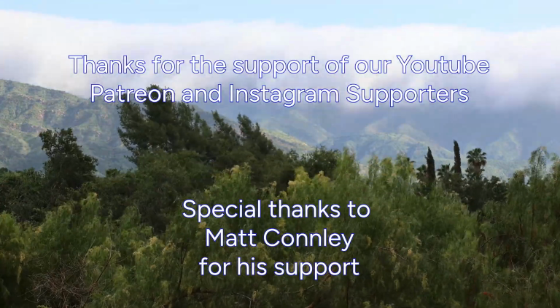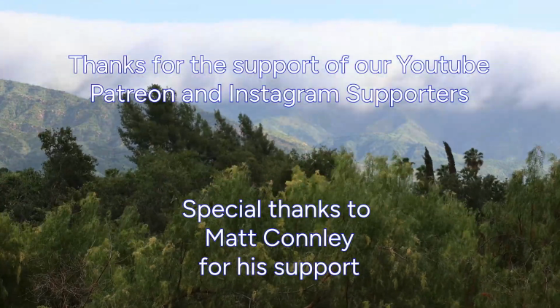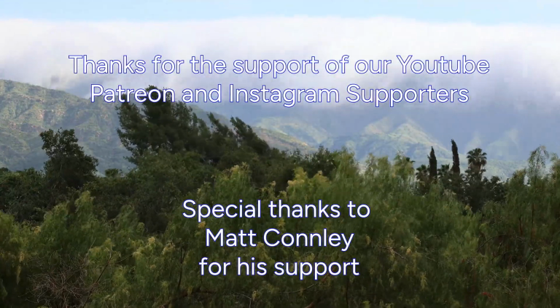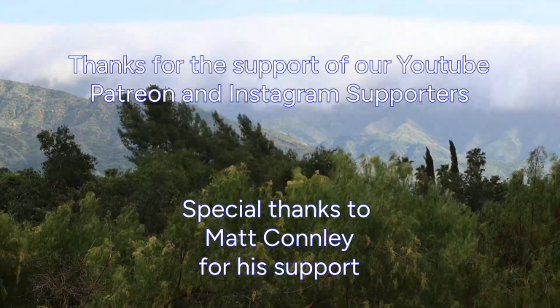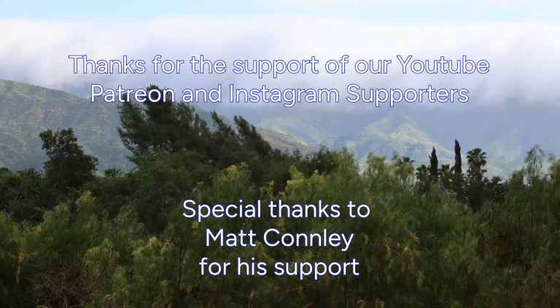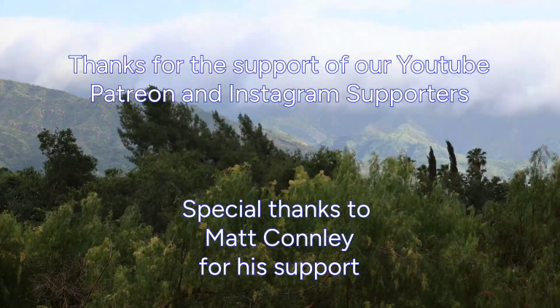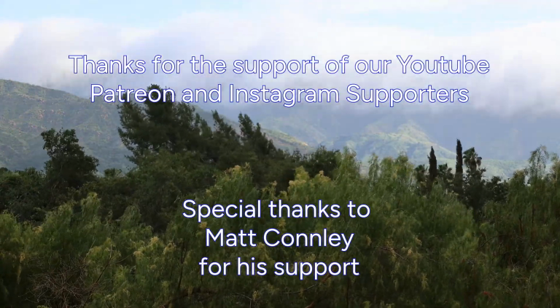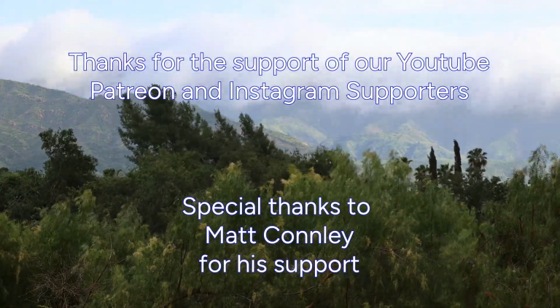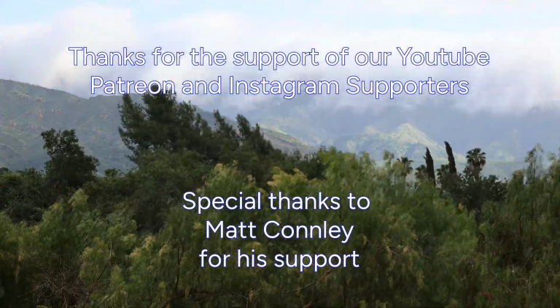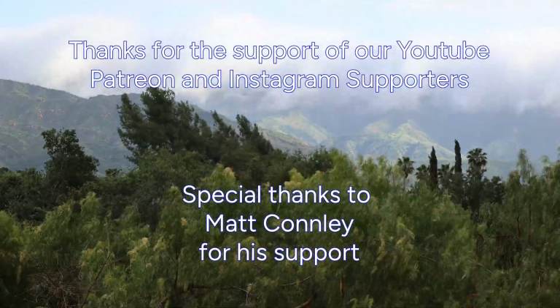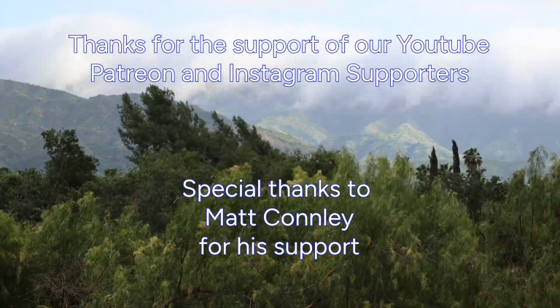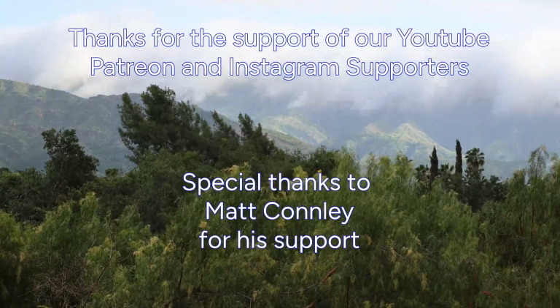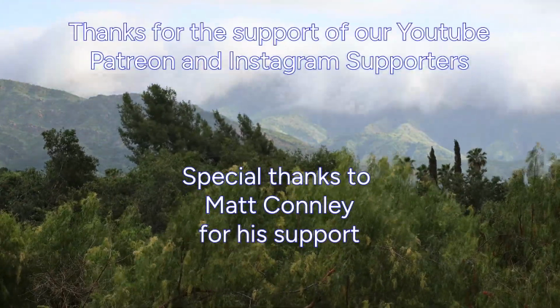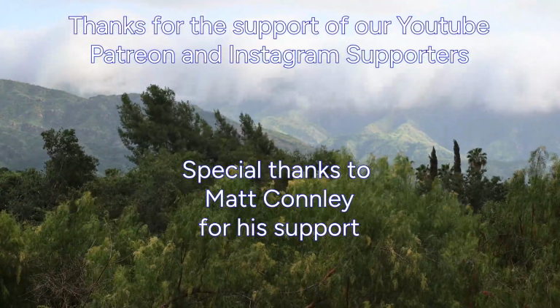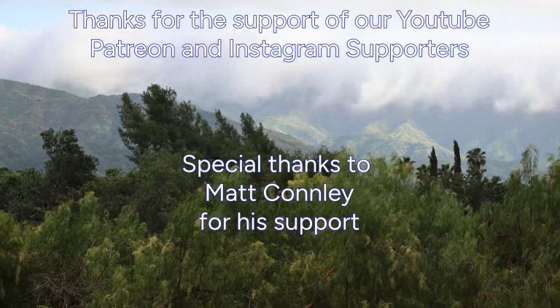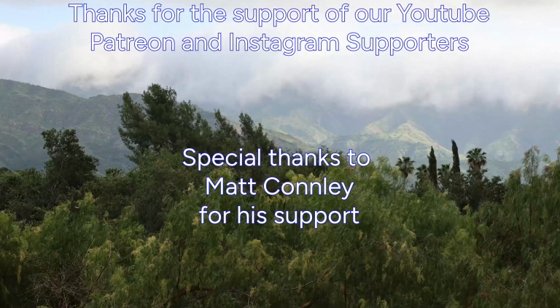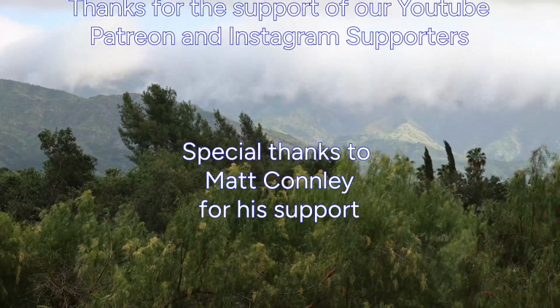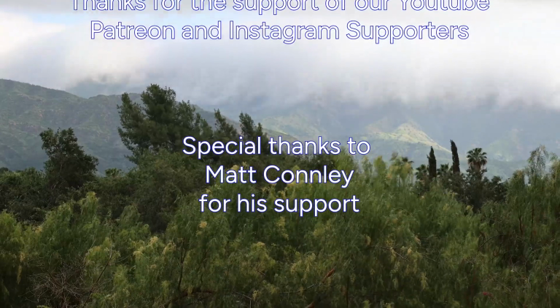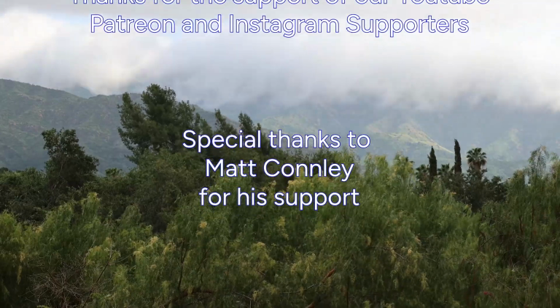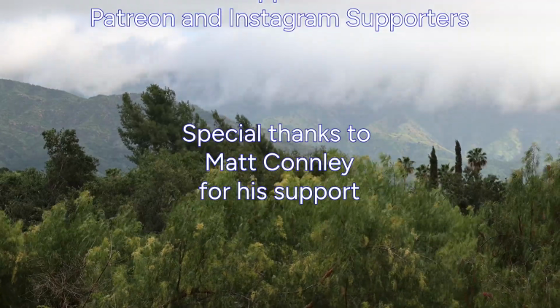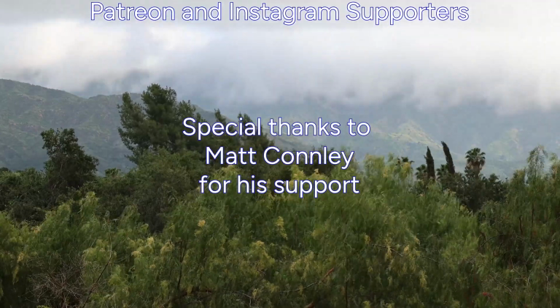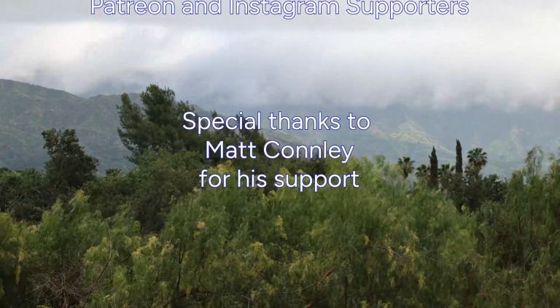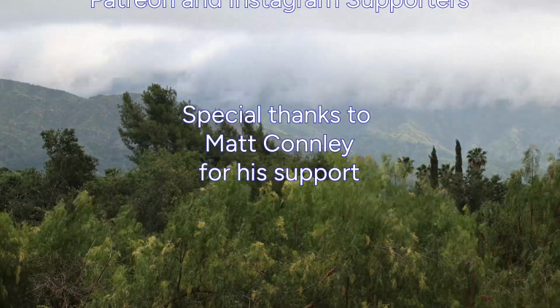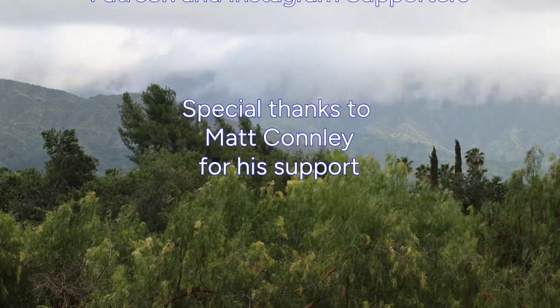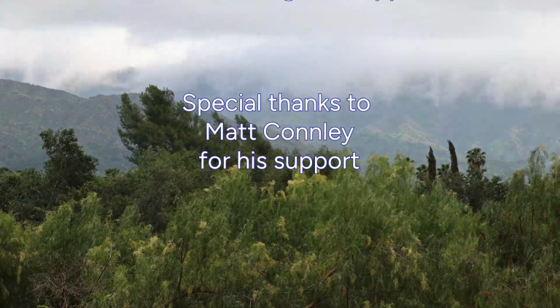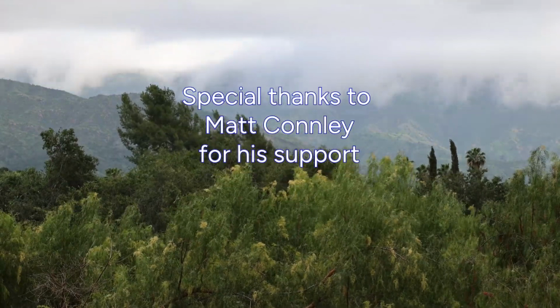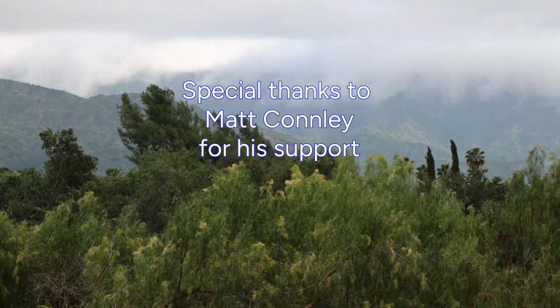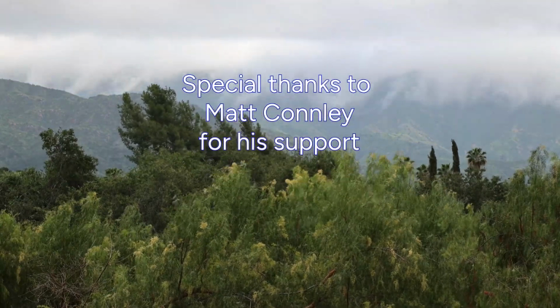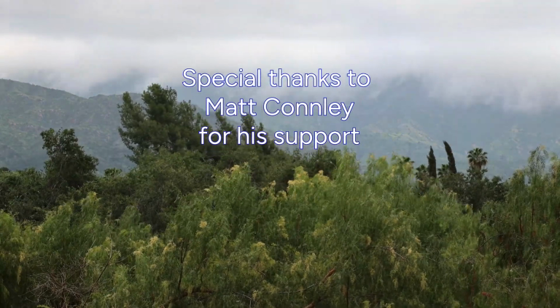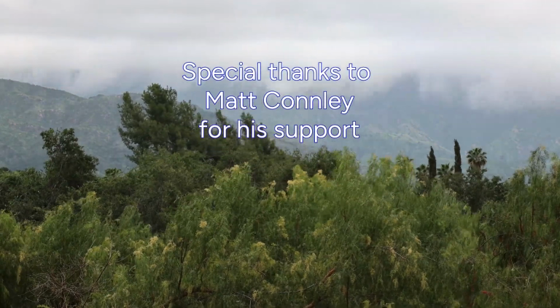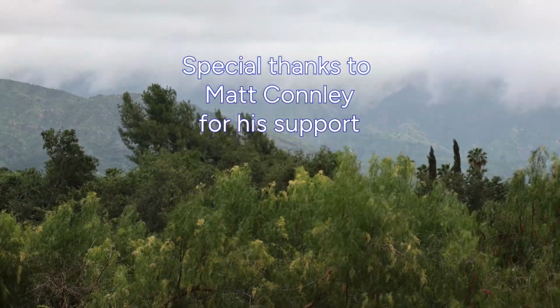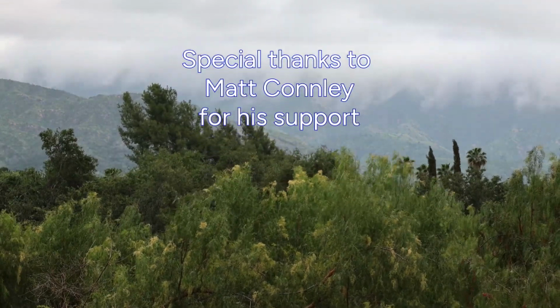Hope you enjoyed it. Thanks for watching. Please subscribe and we'll get back to you real soon with some machining. Thanks again.